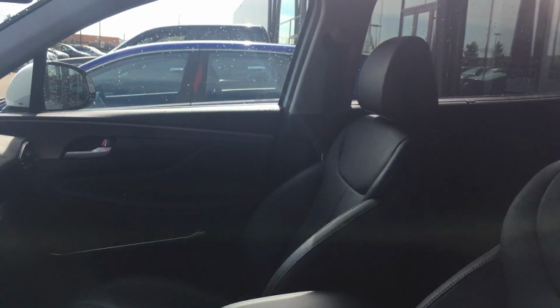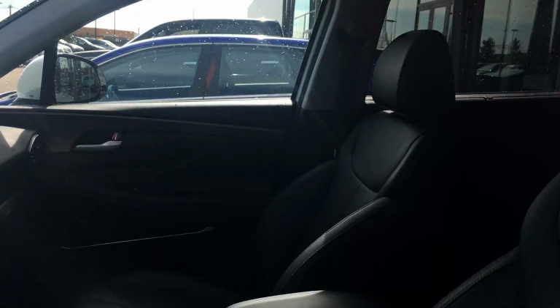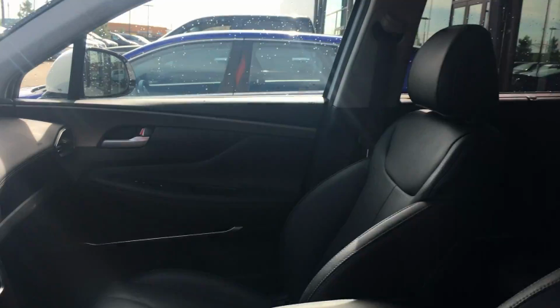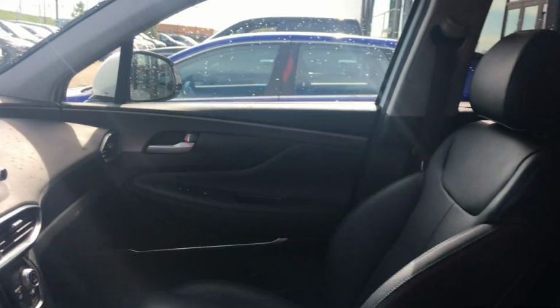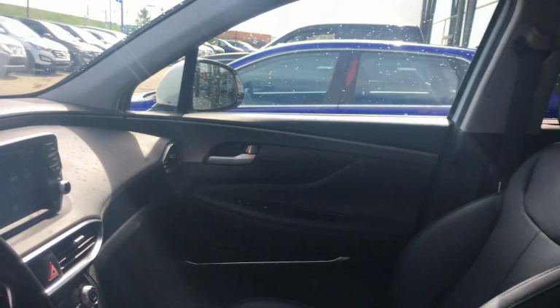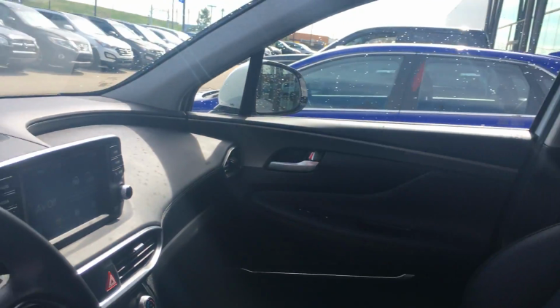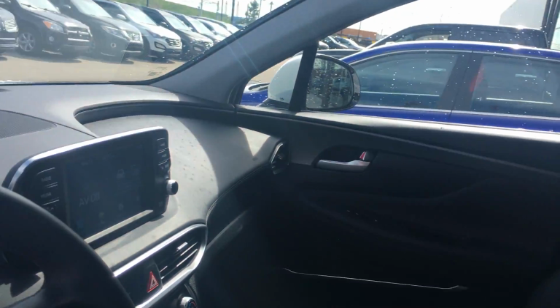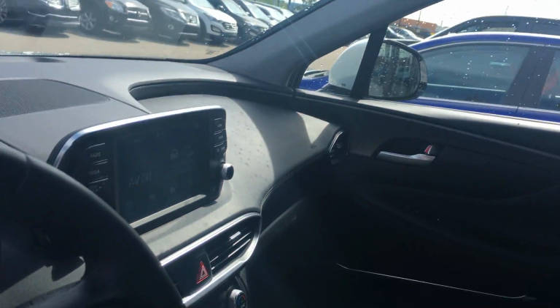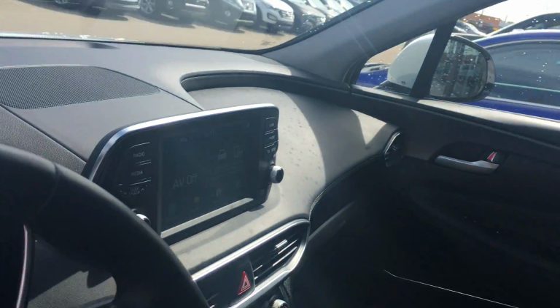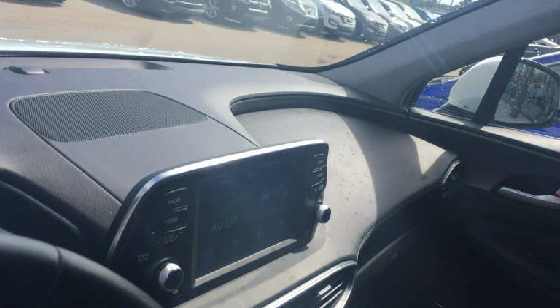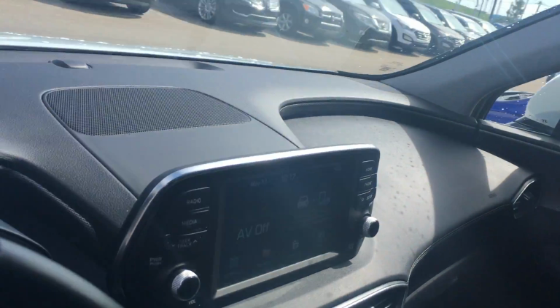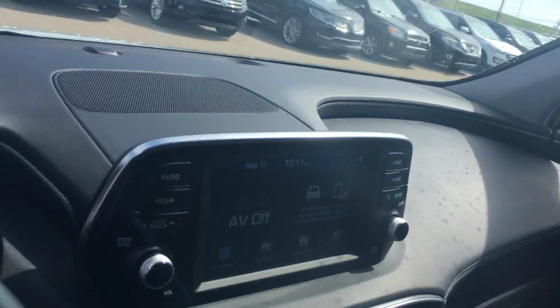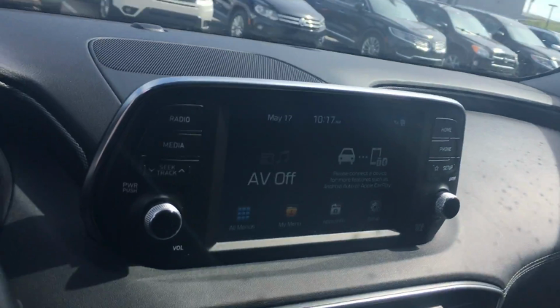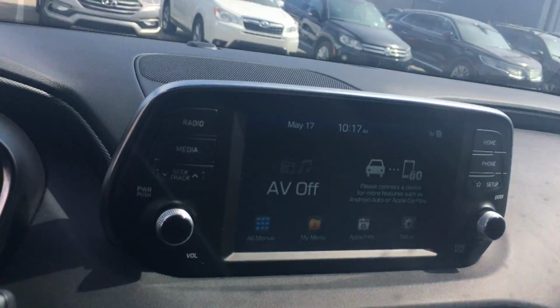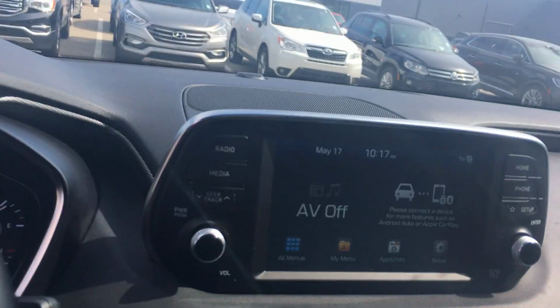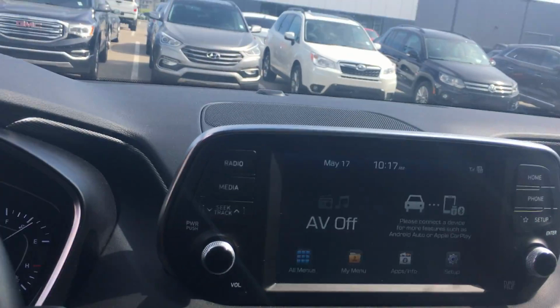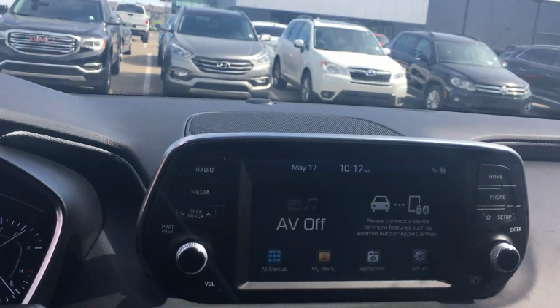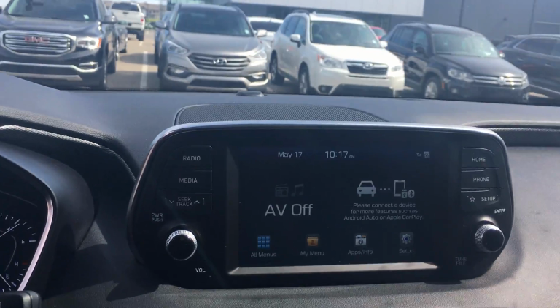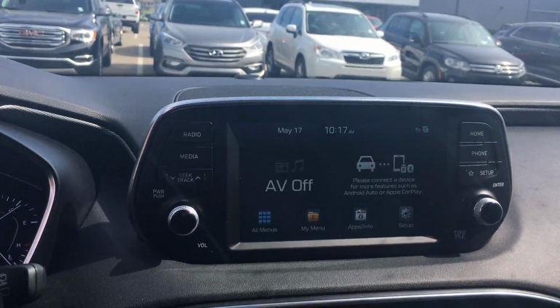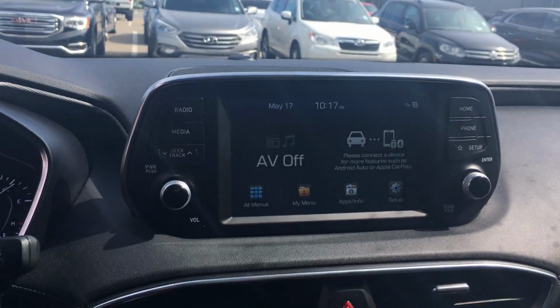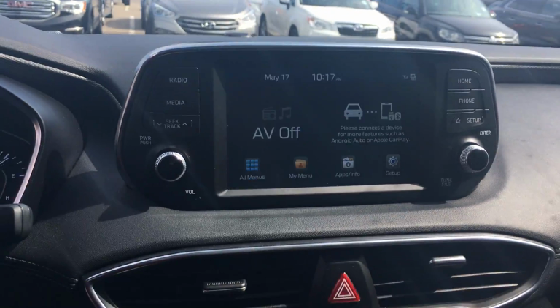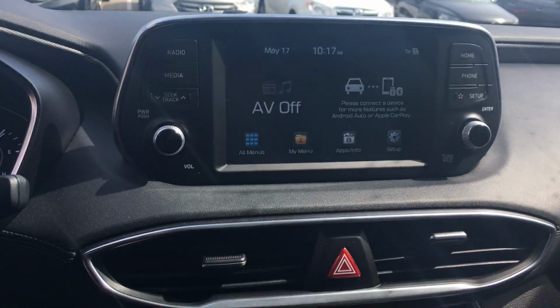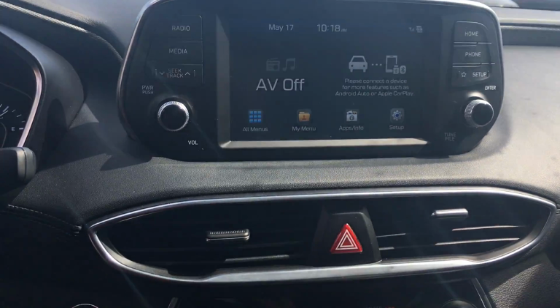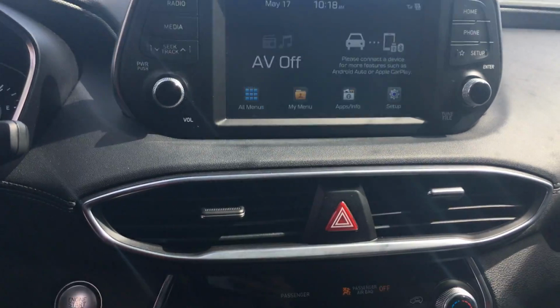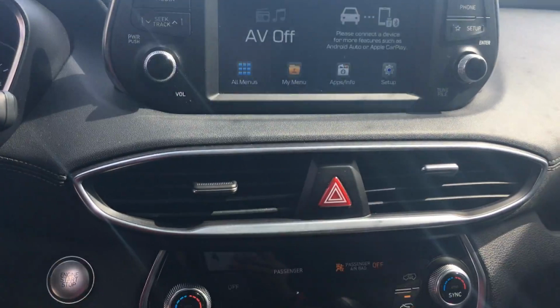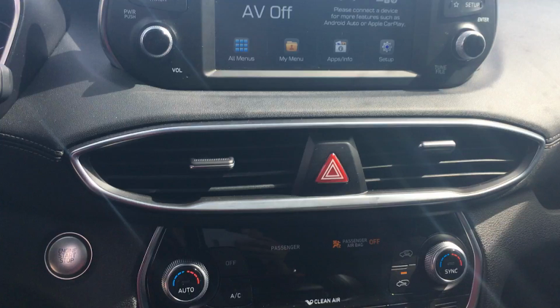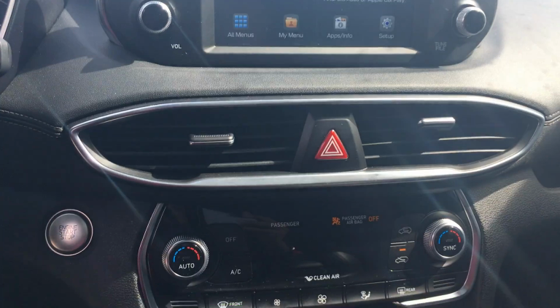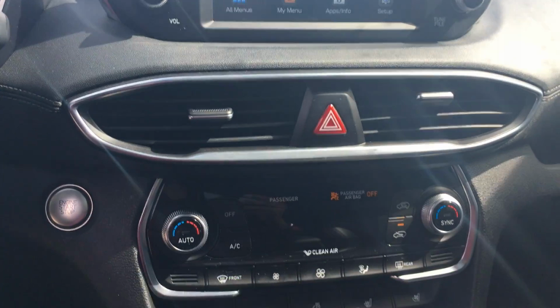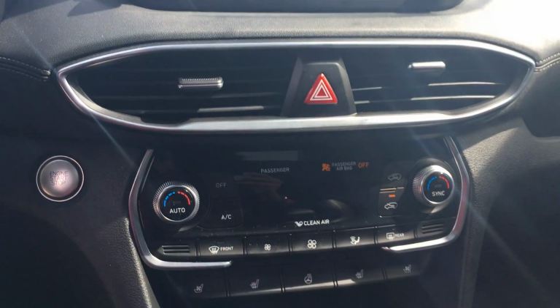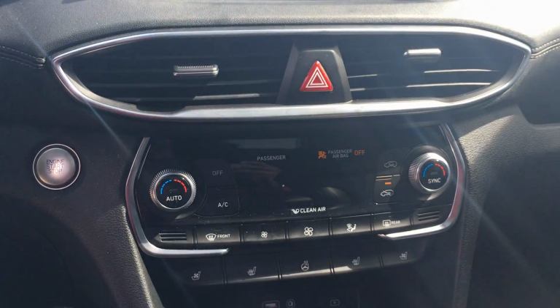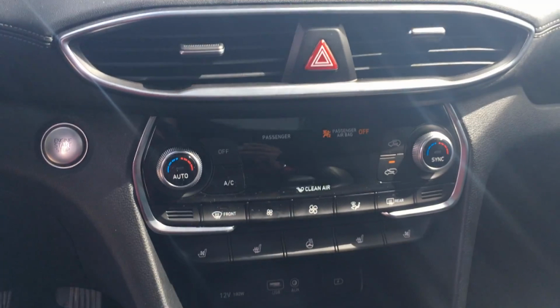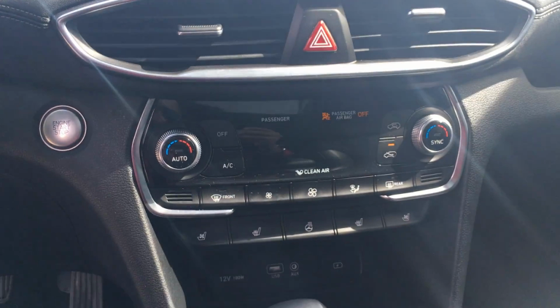Apple CarPlay, Android Auto, heated seats, heated steering wheel, adaptive cruise control — the works, as you can see.